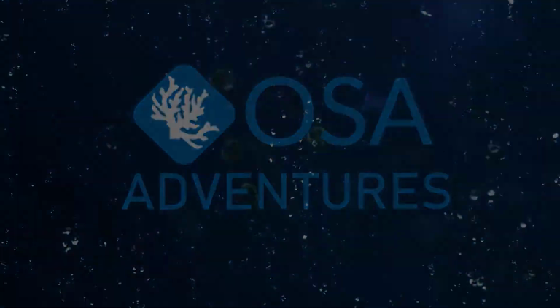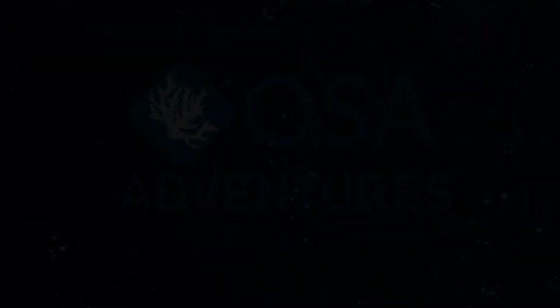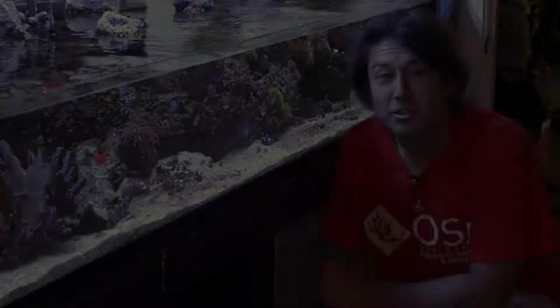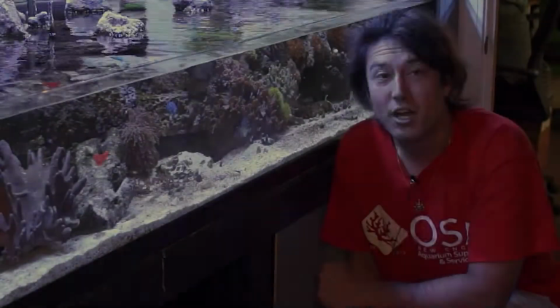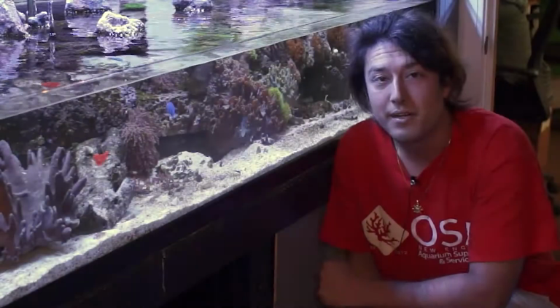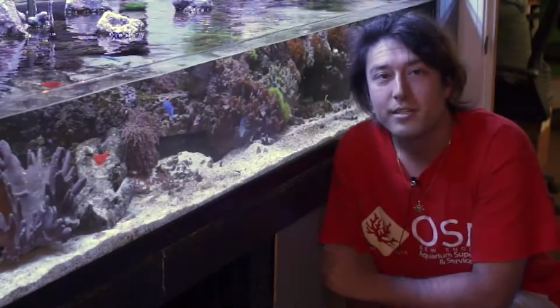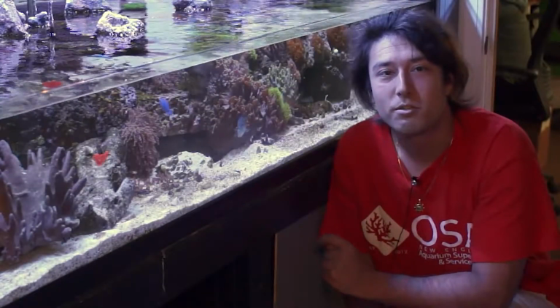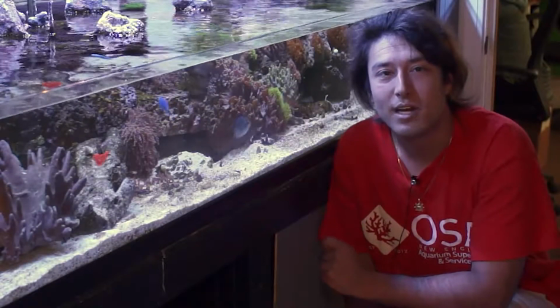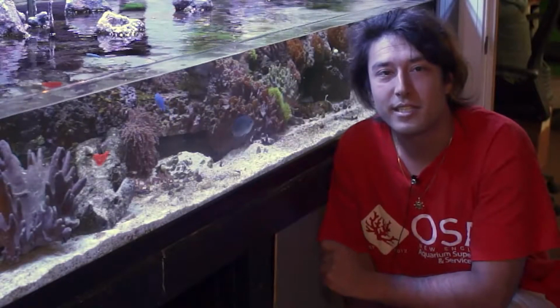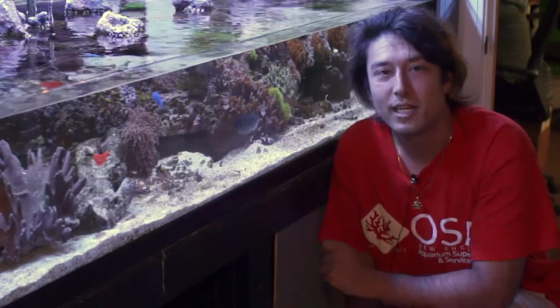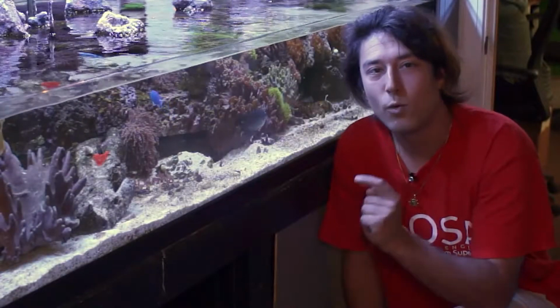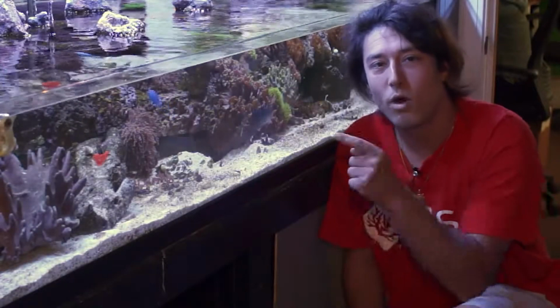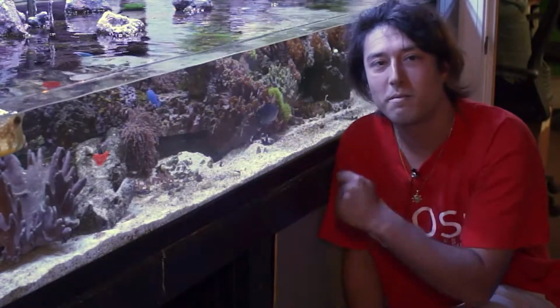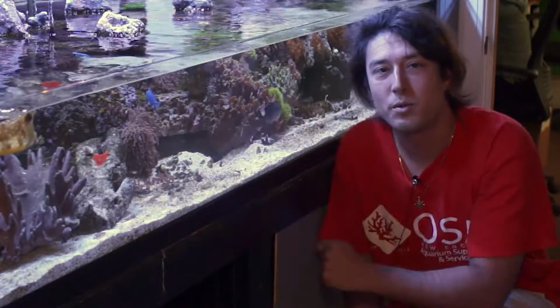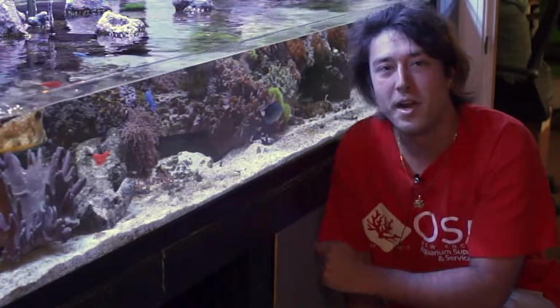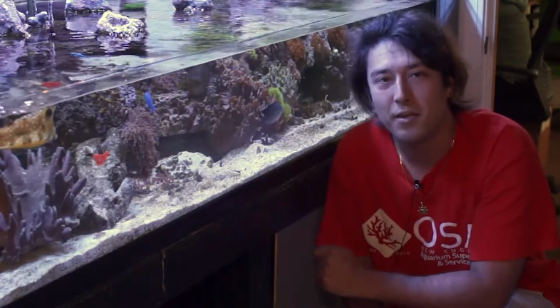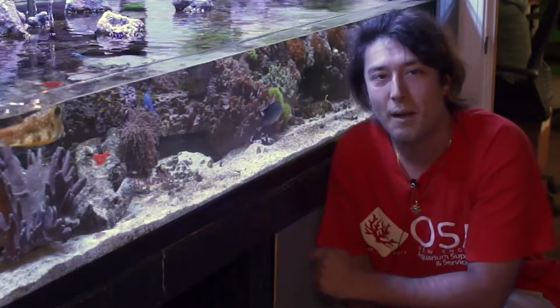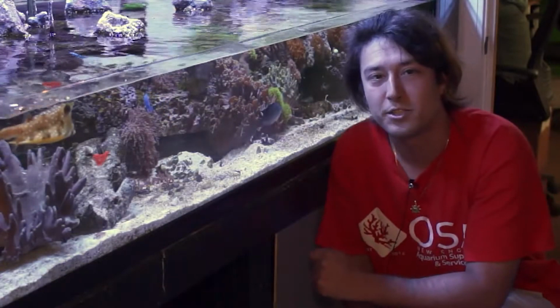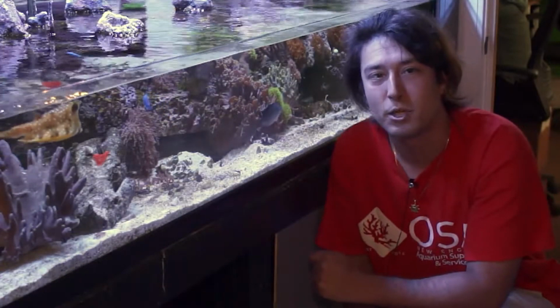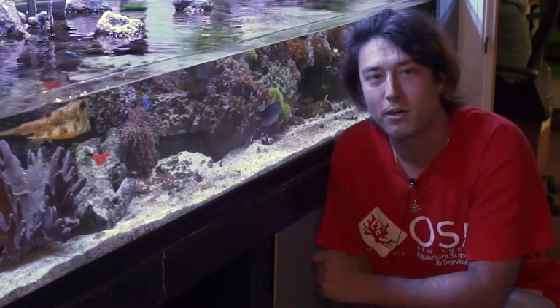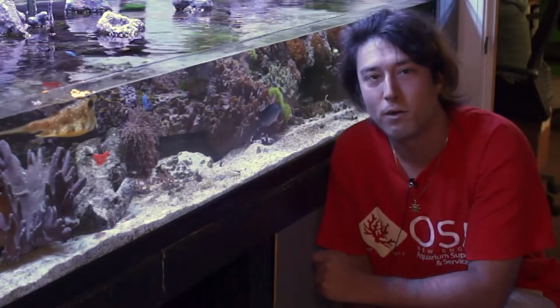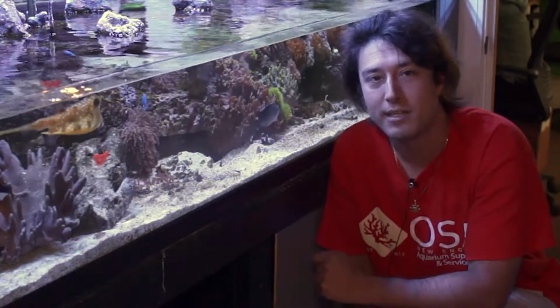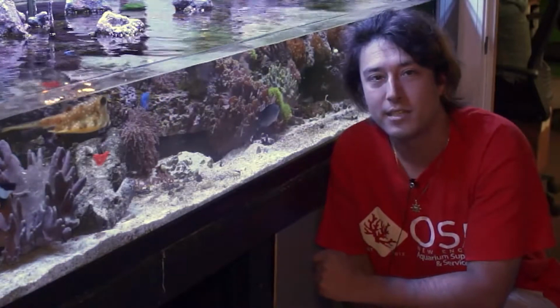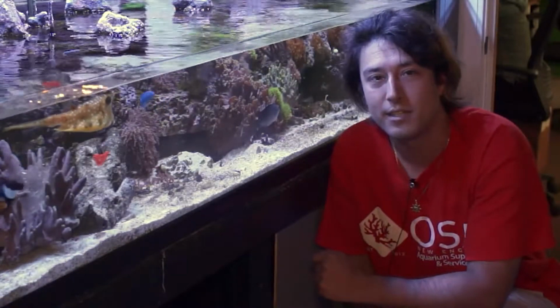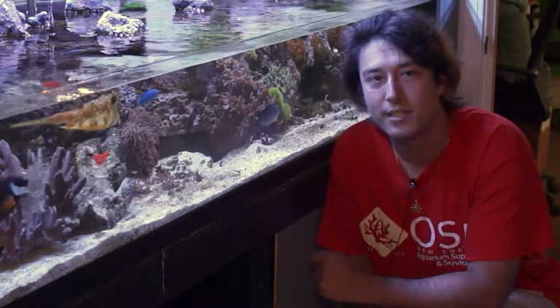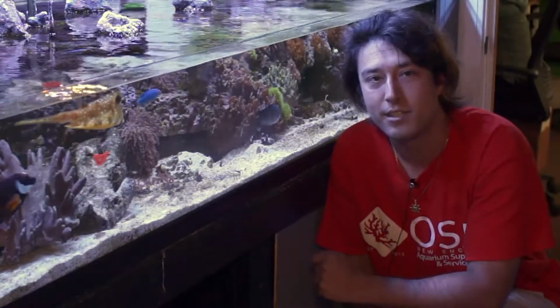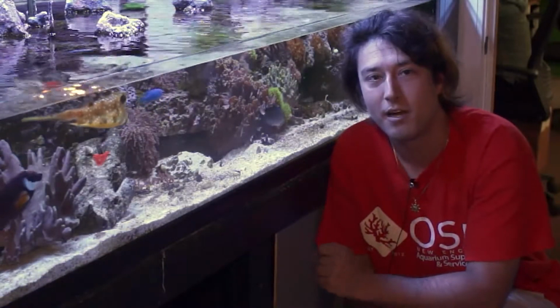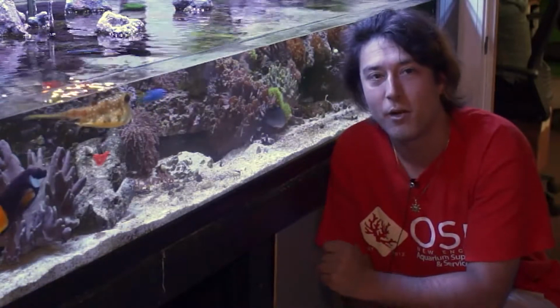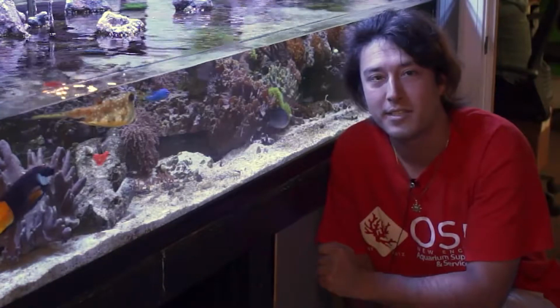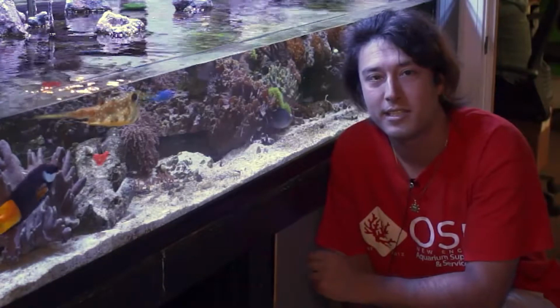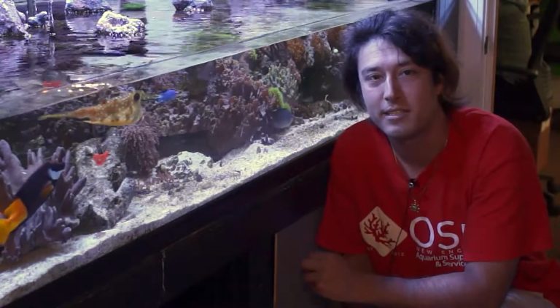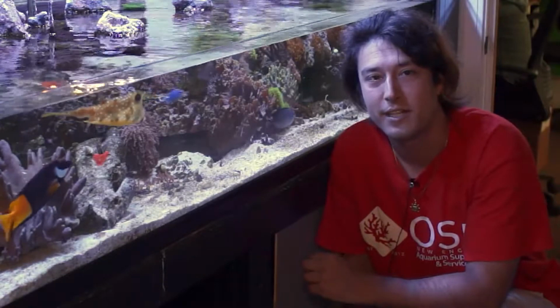How's it going? Taras here. Welcome to another episode of our running series on OSA TV.